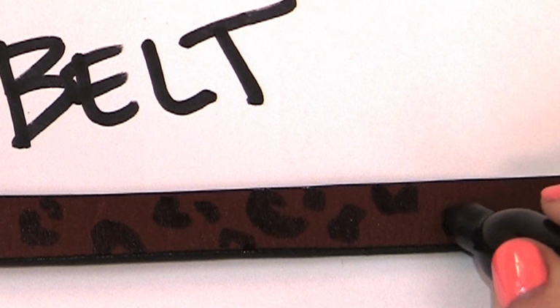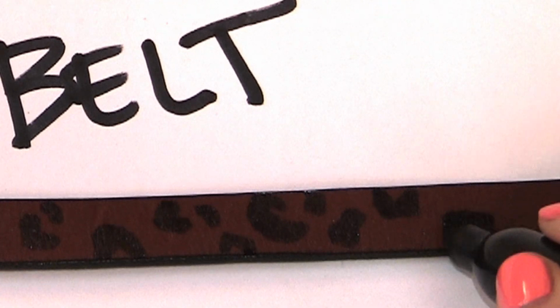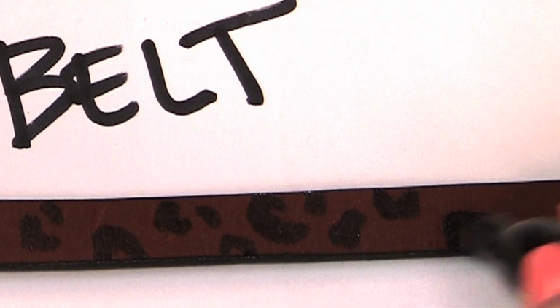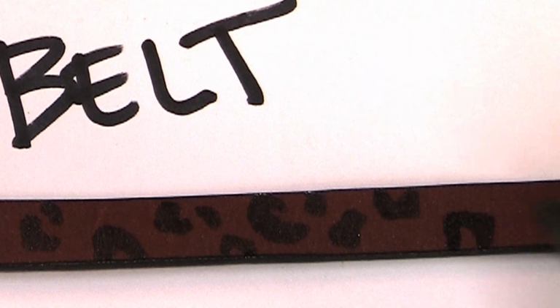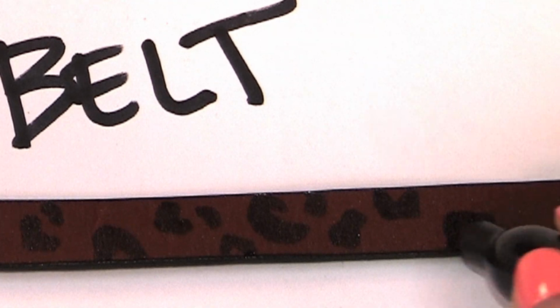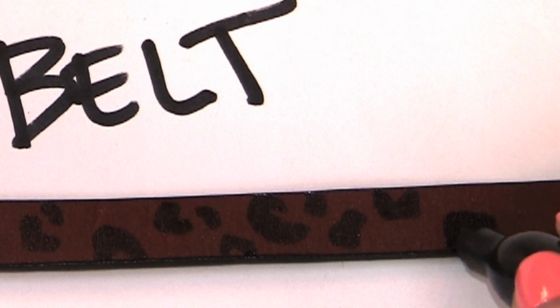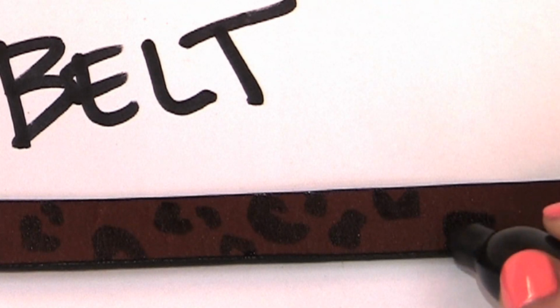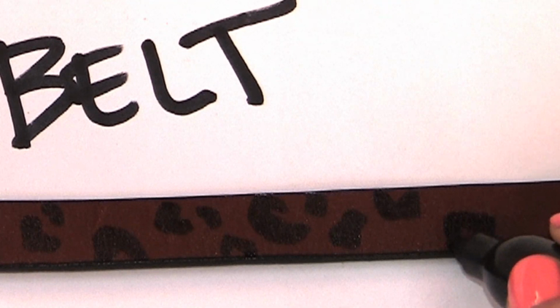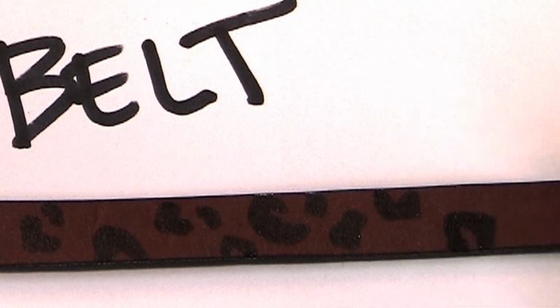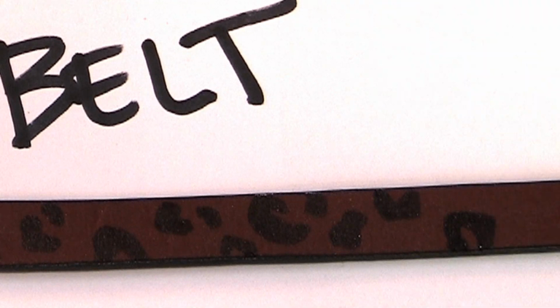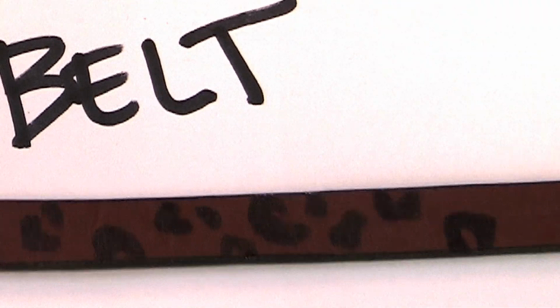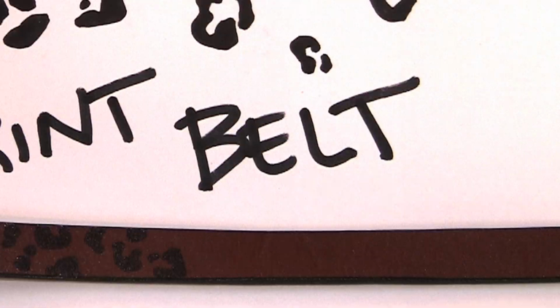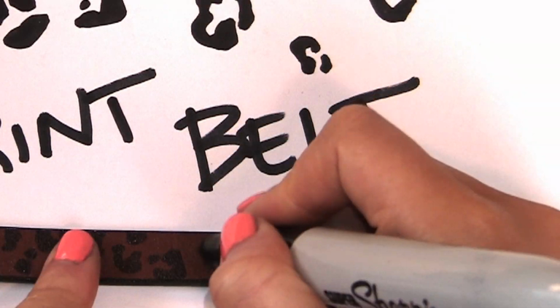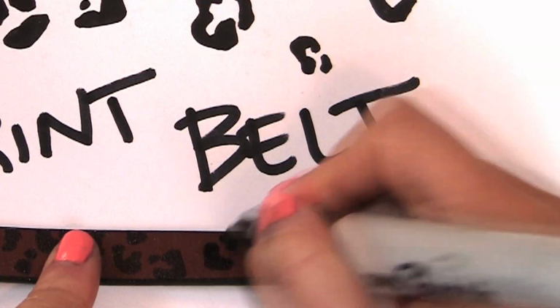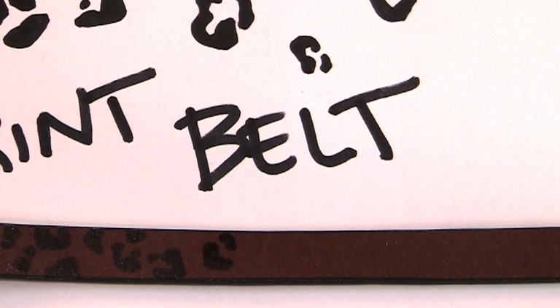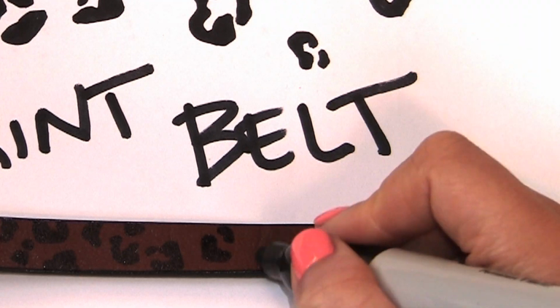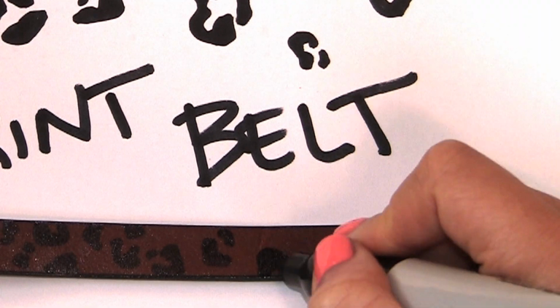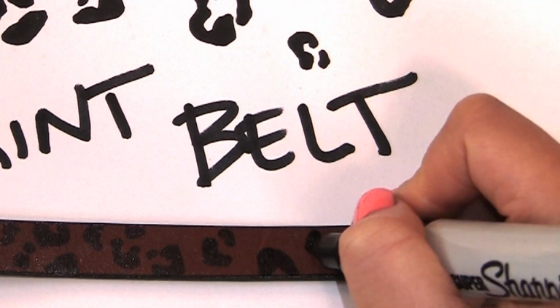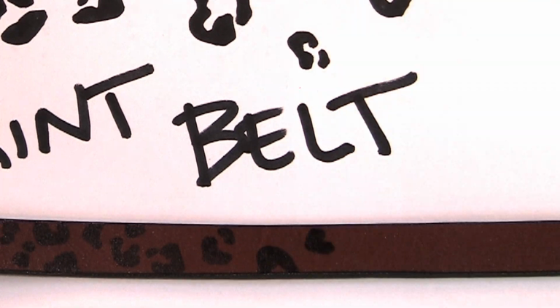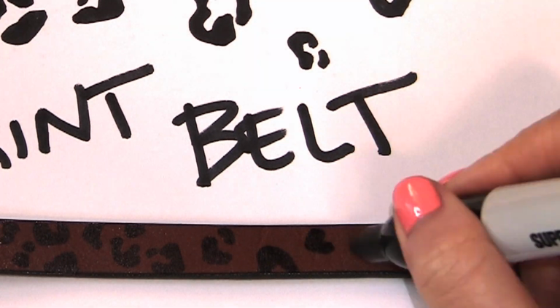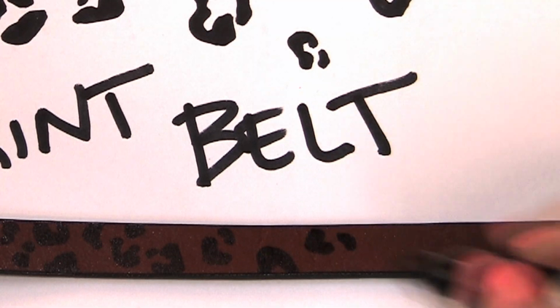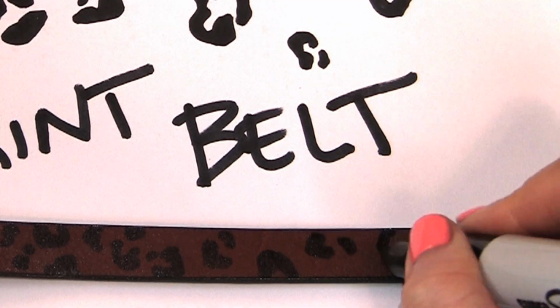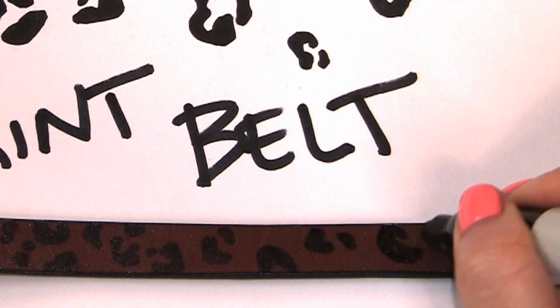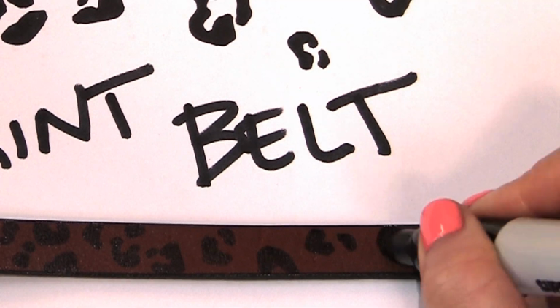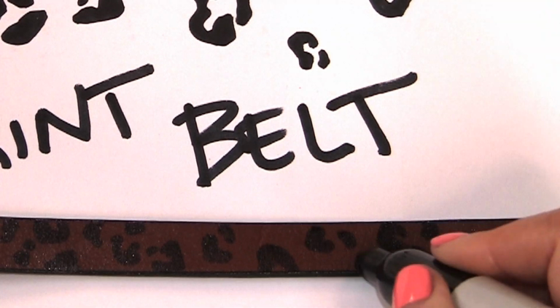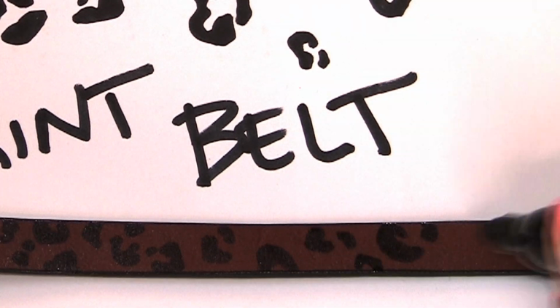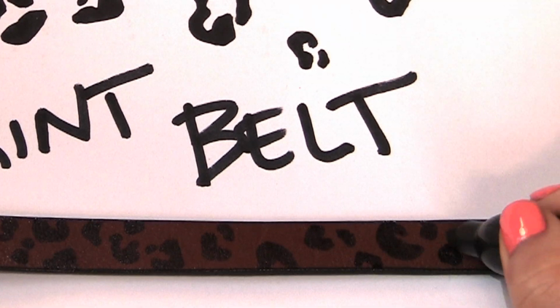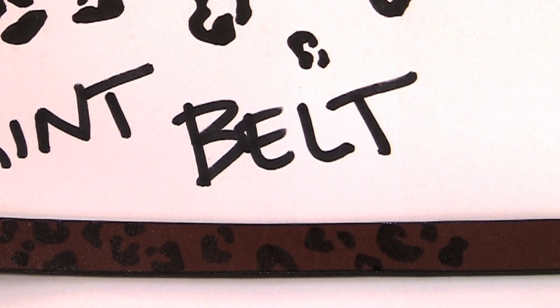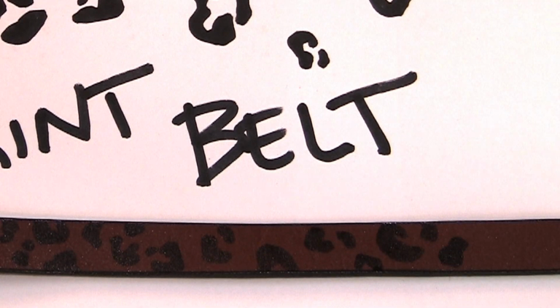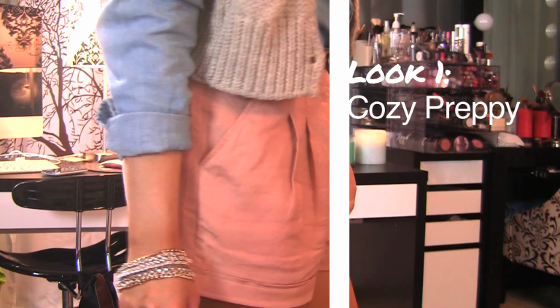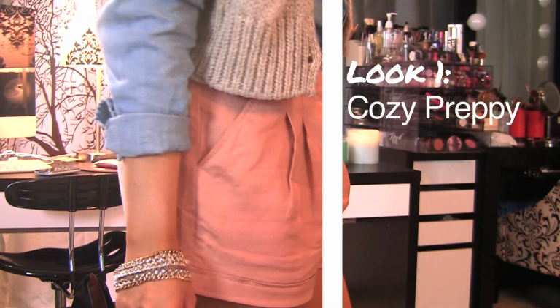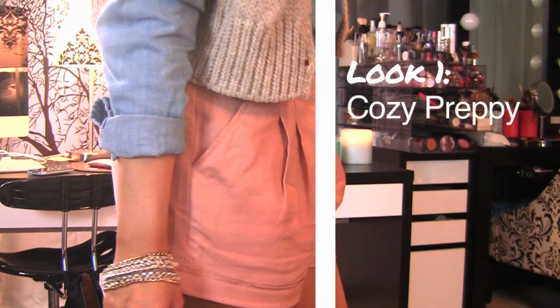In two minutes you will have yourself a trendy belt. Now here are some styling tips and ideas to rock for the week.